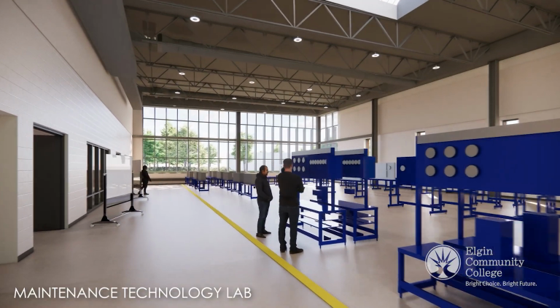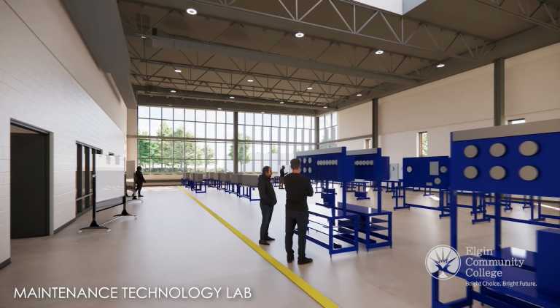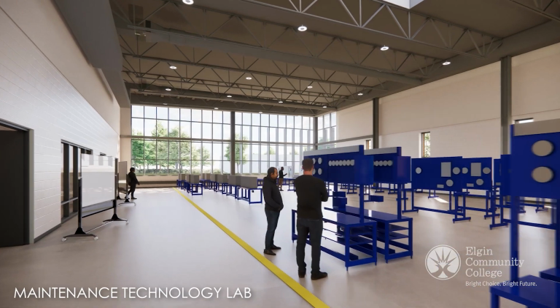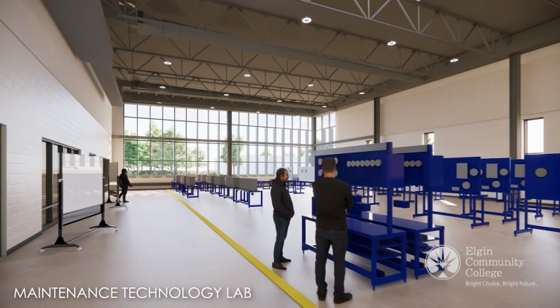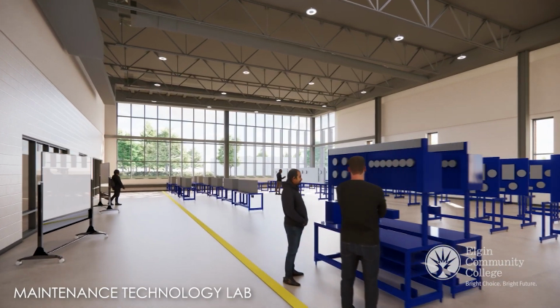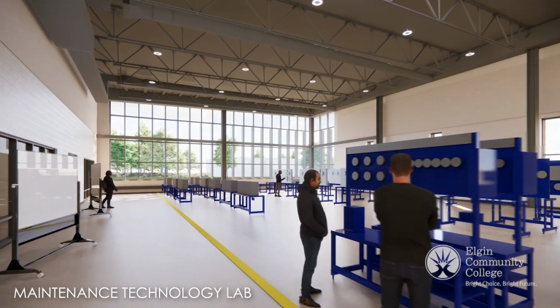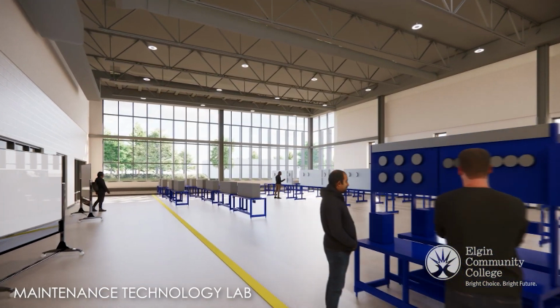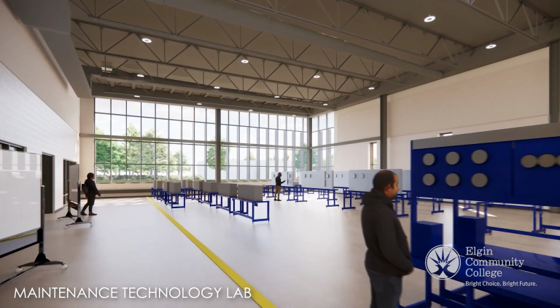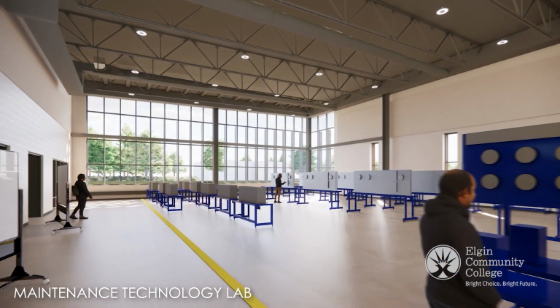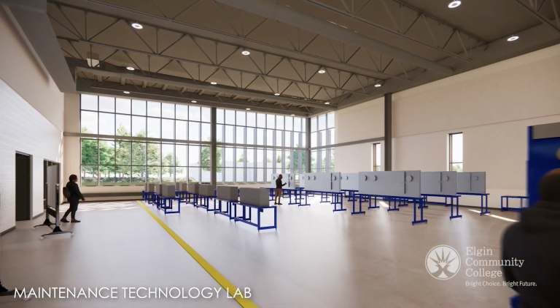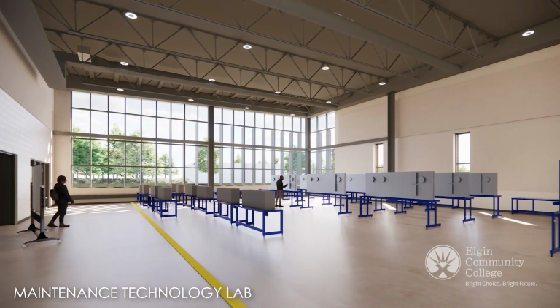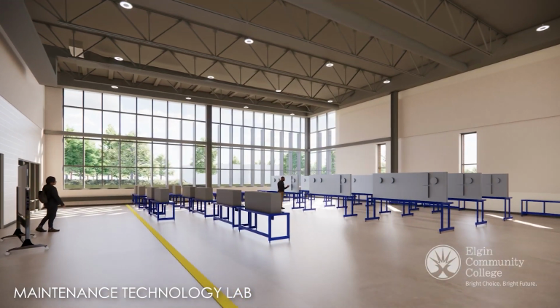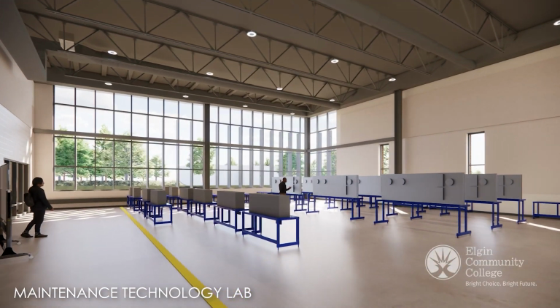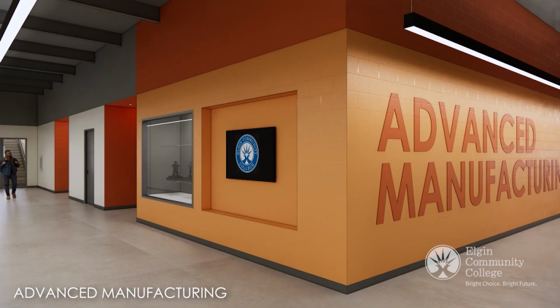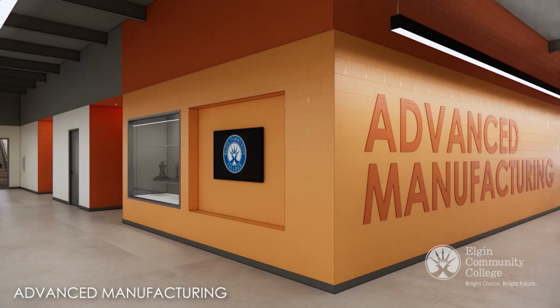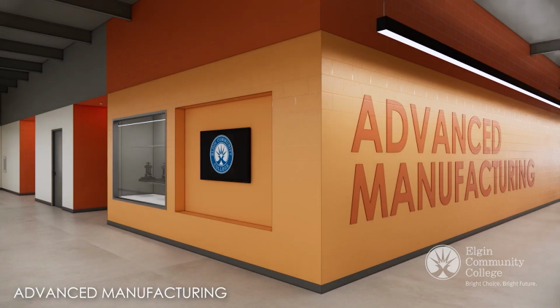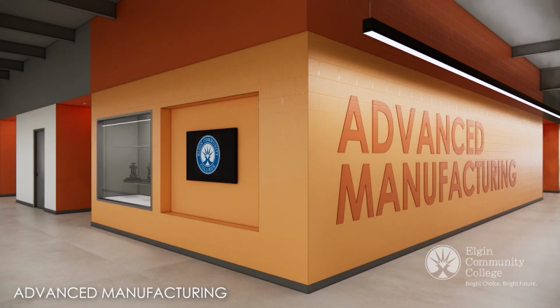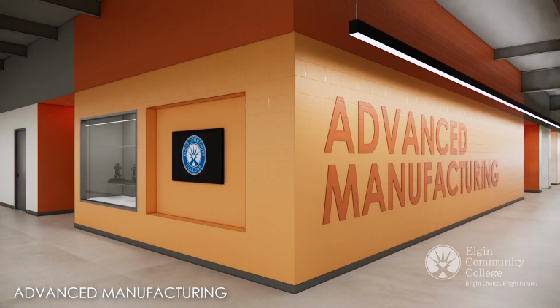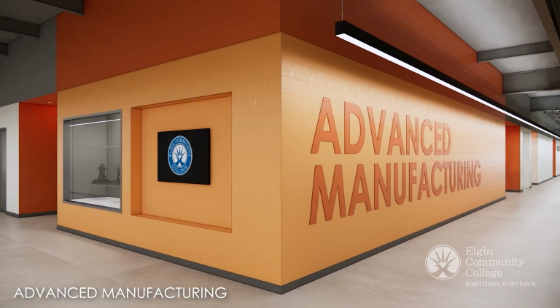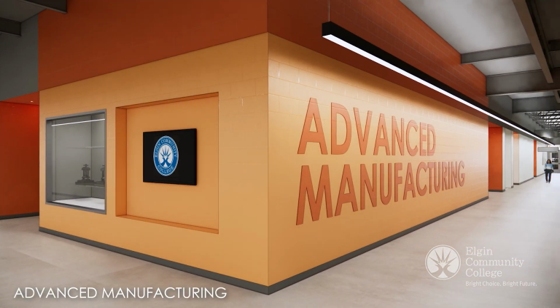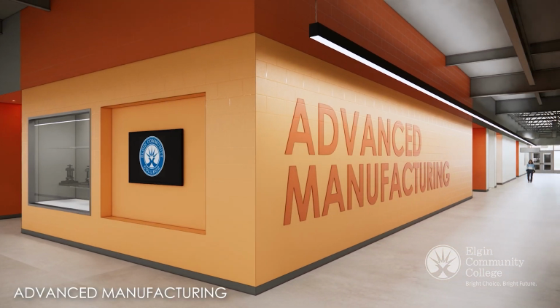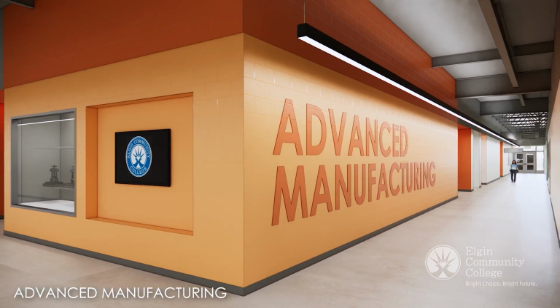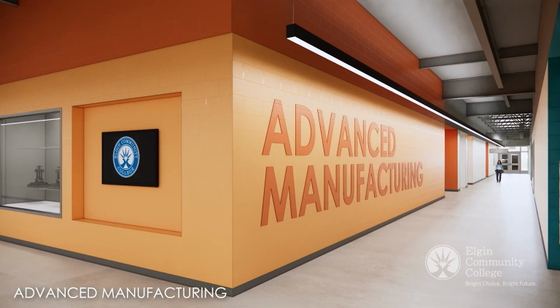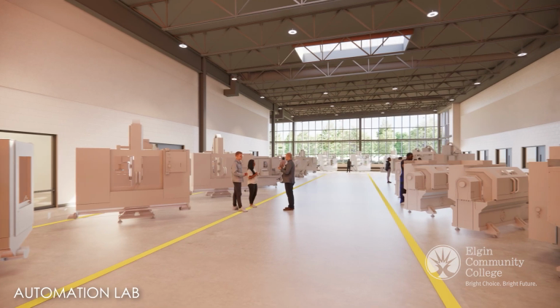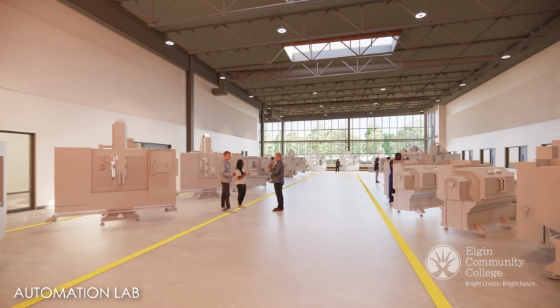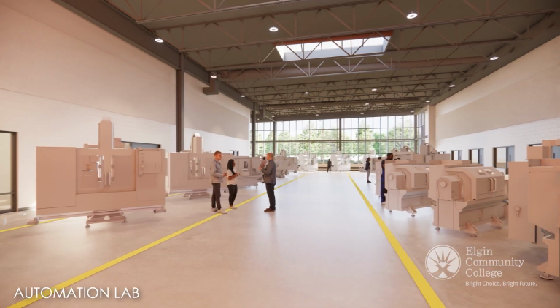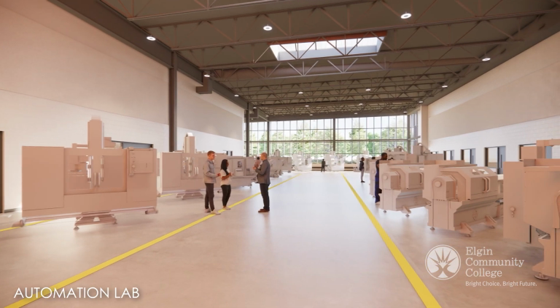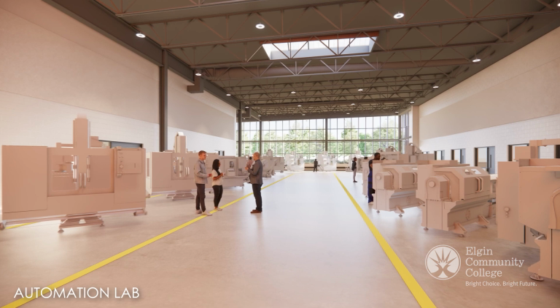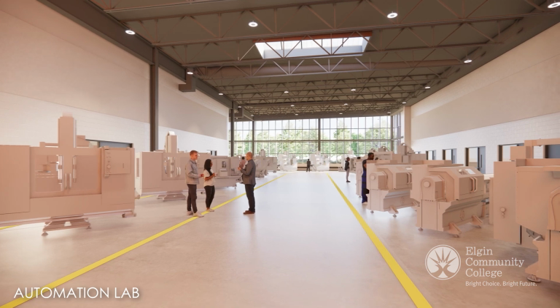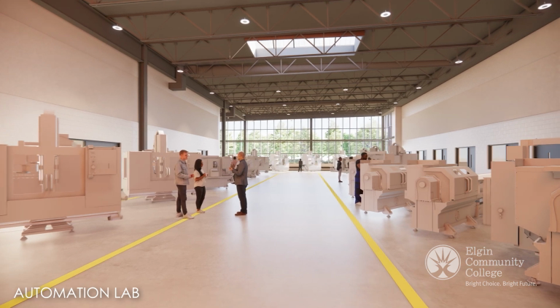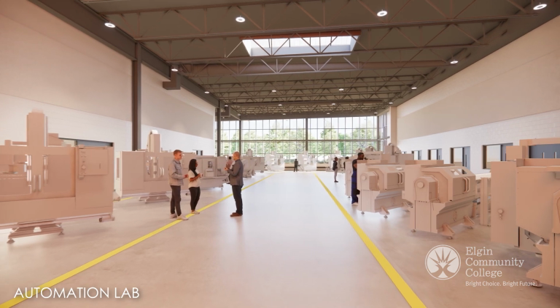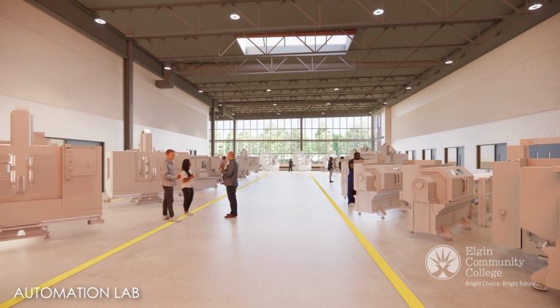Inside, the building will feature 55,000 square feet of advanced lab space, more than tripling our current capacity.